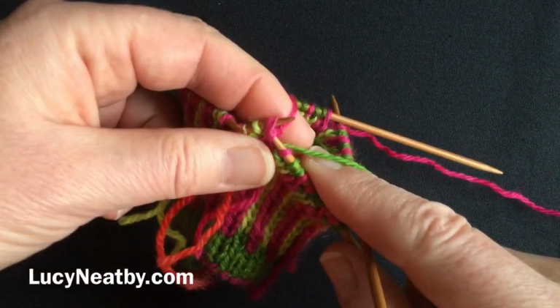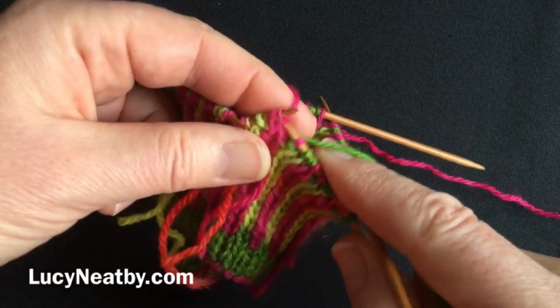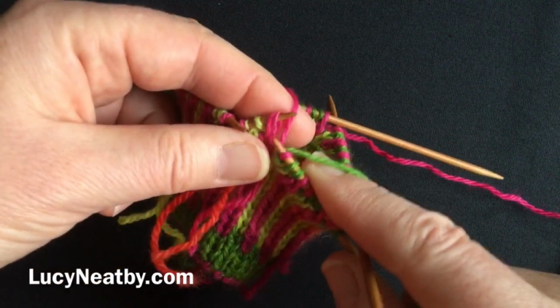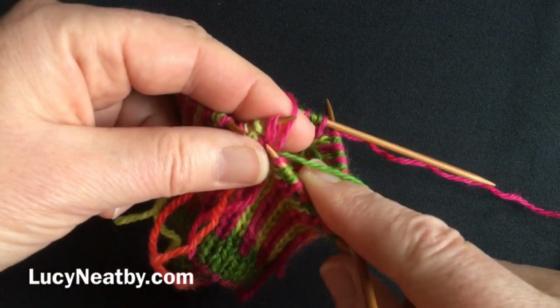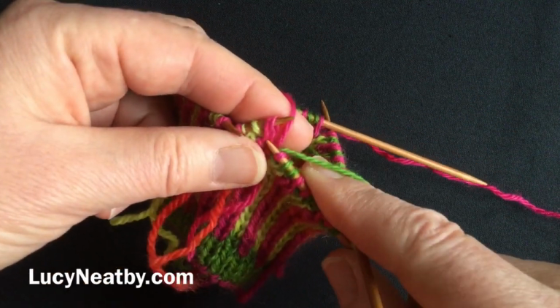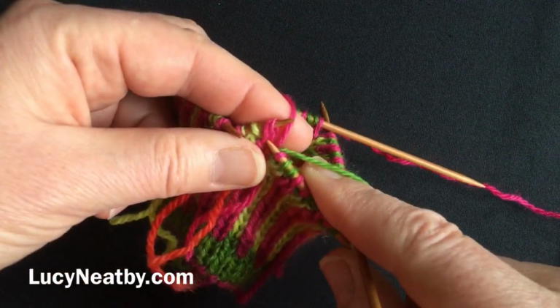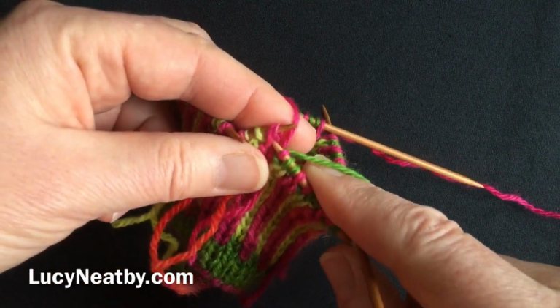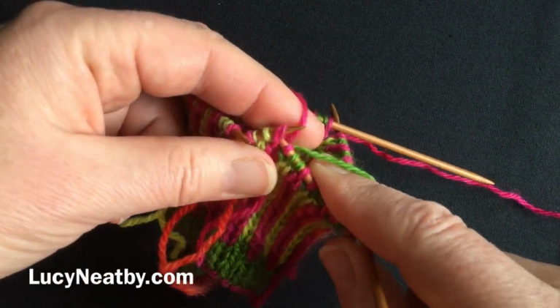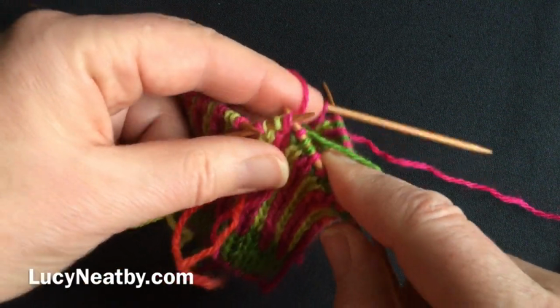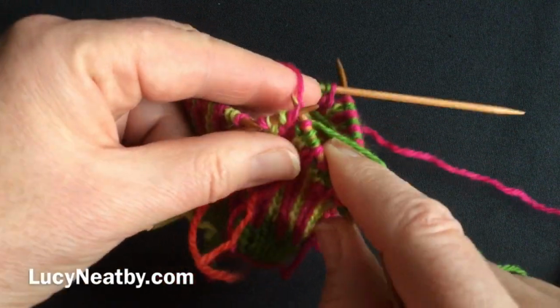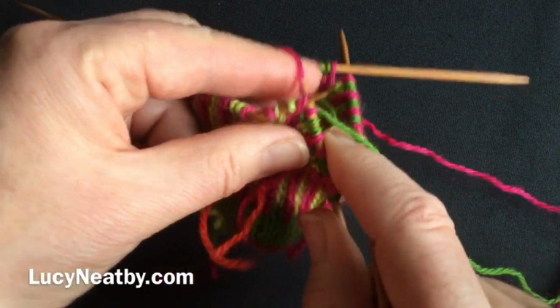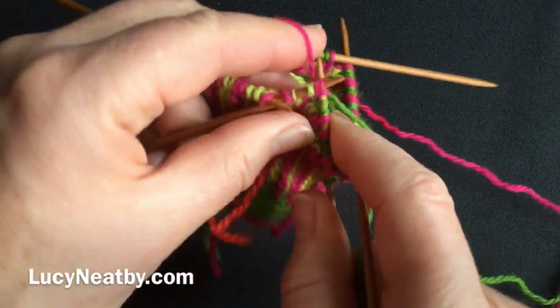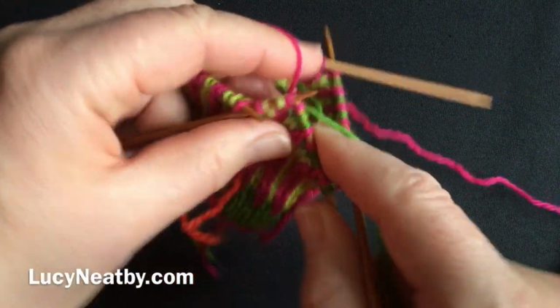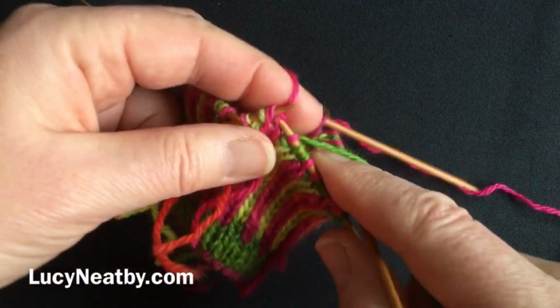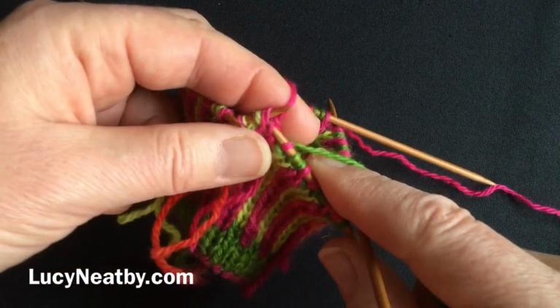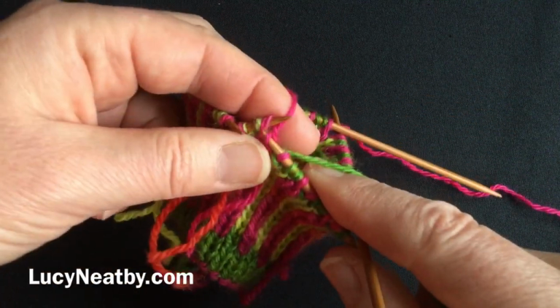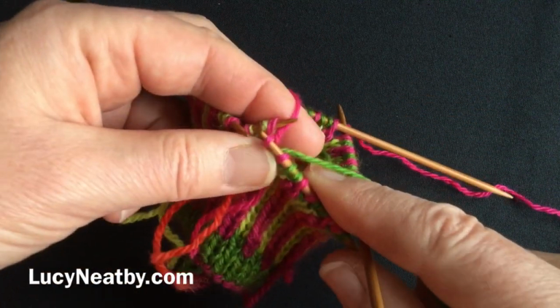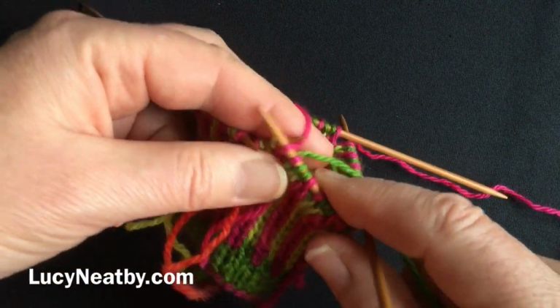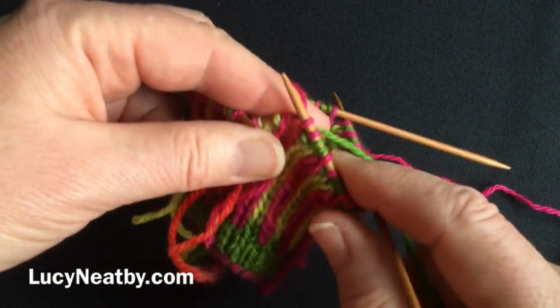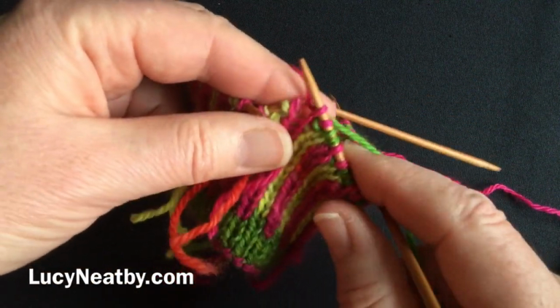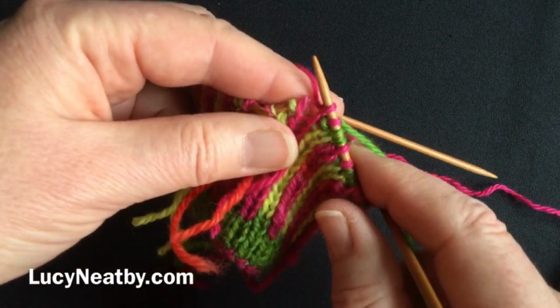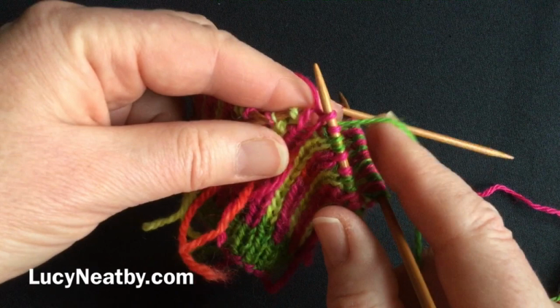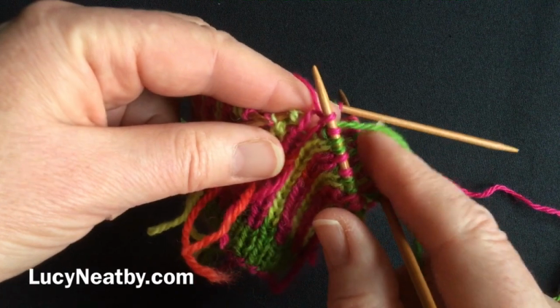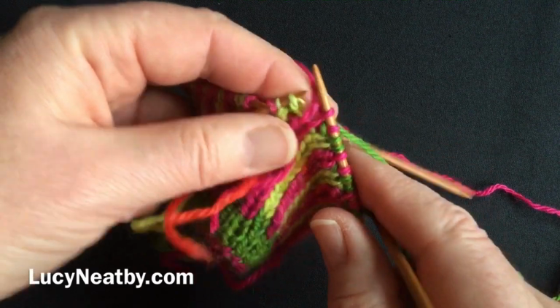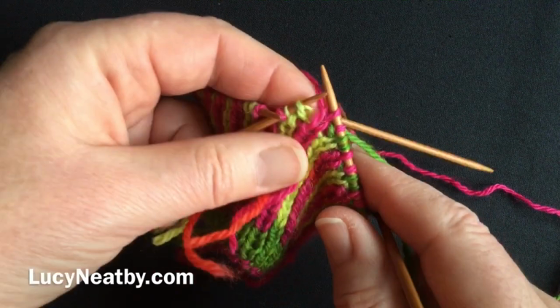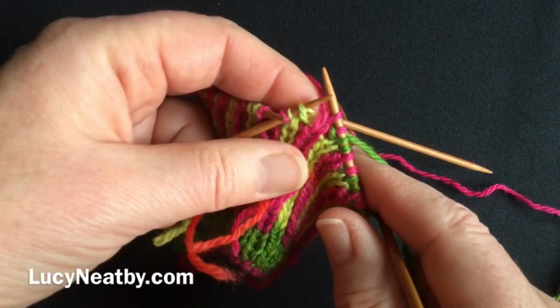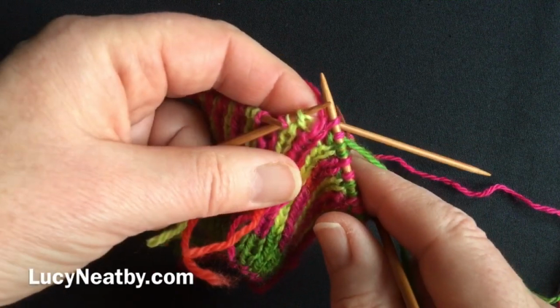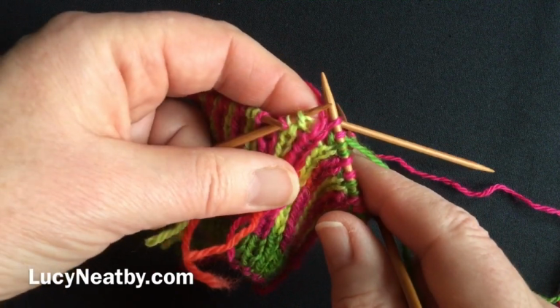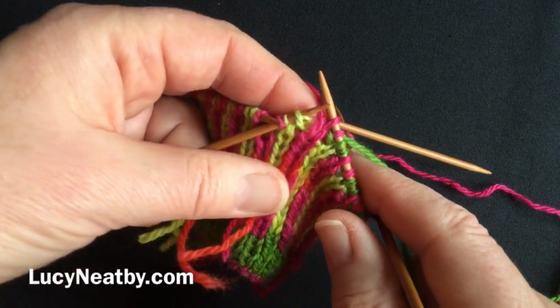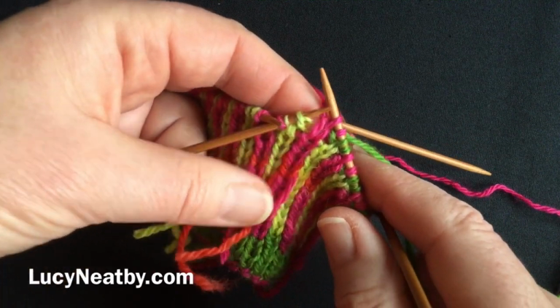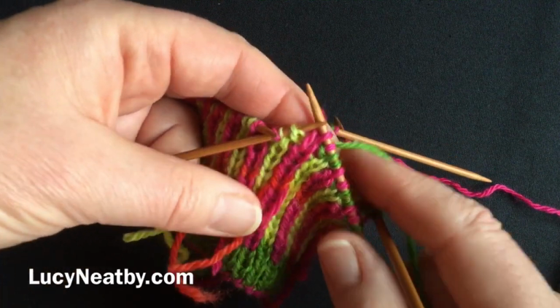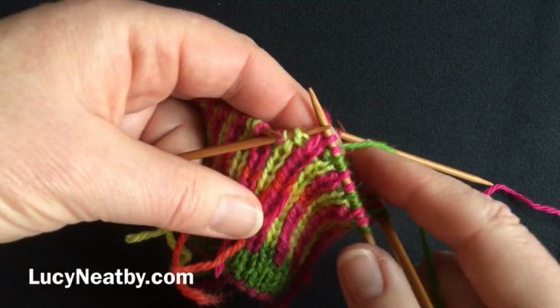Our next thrilling installment will have to be the color changes, but that's enough for now.